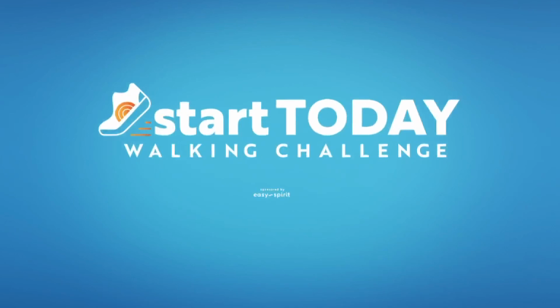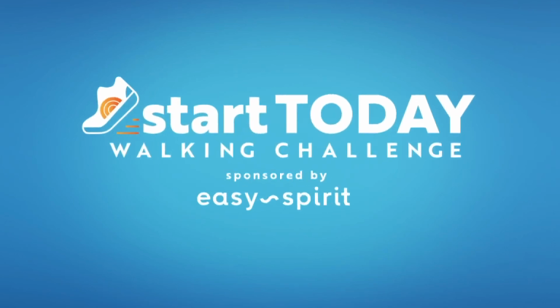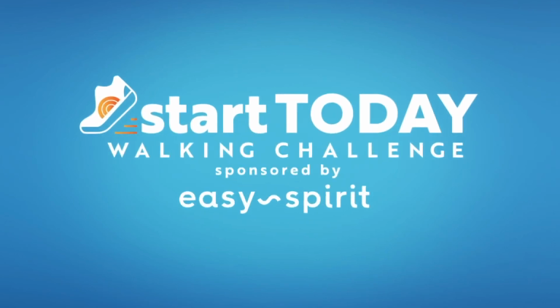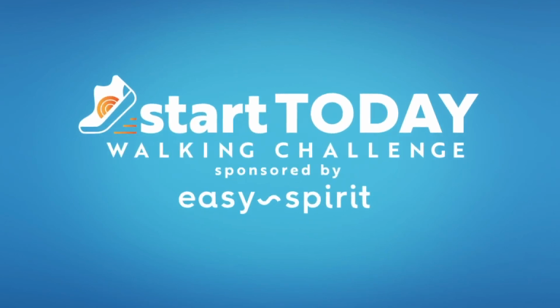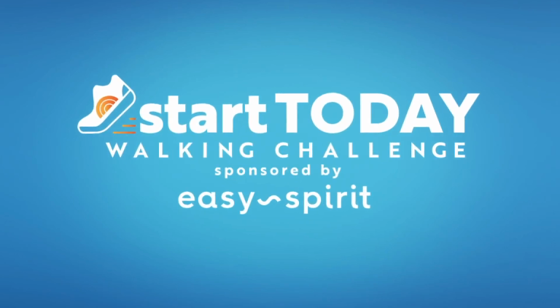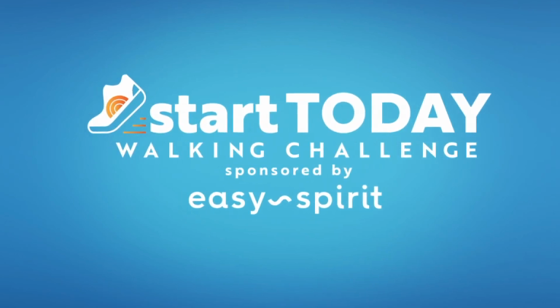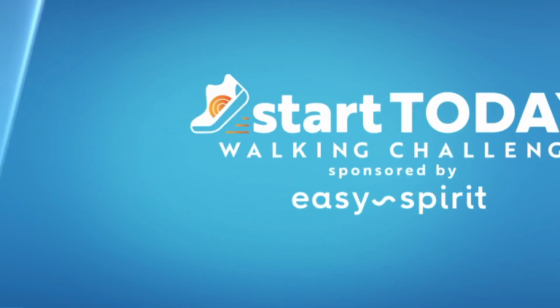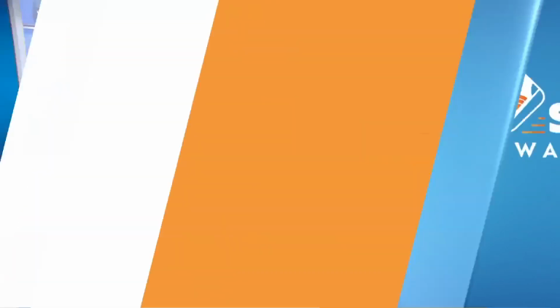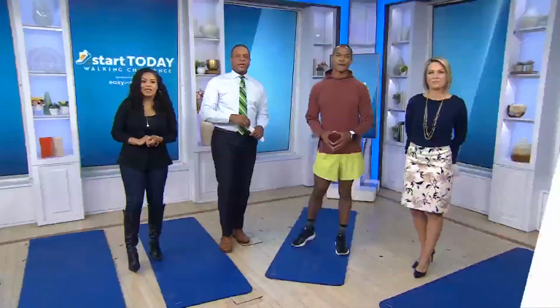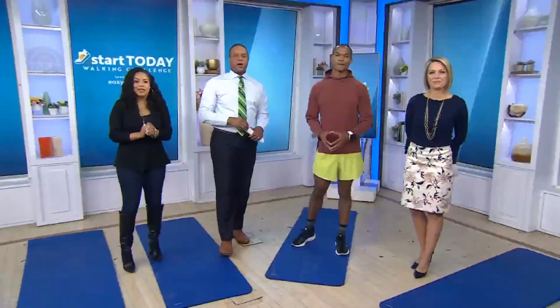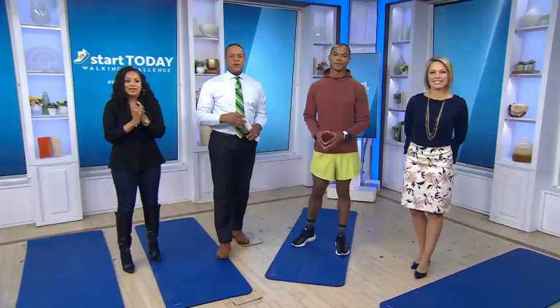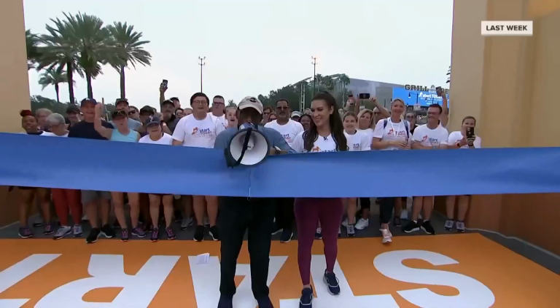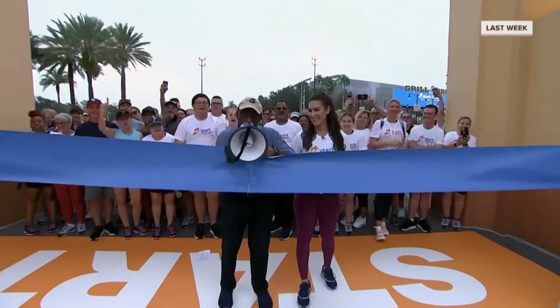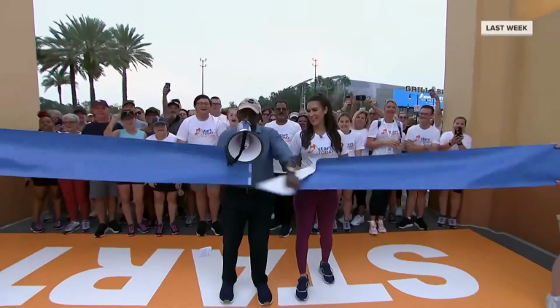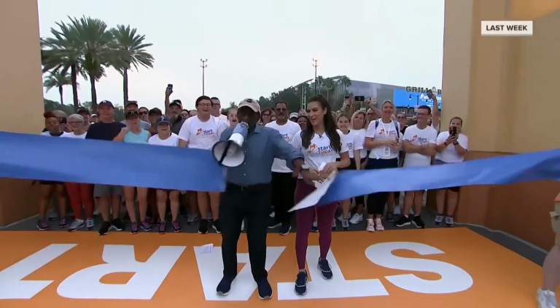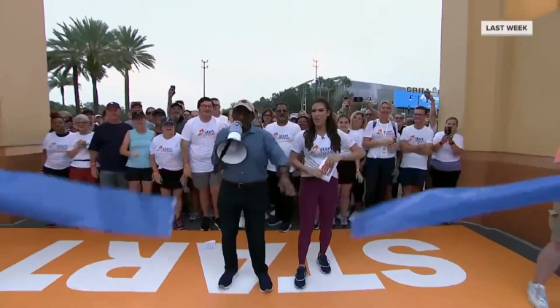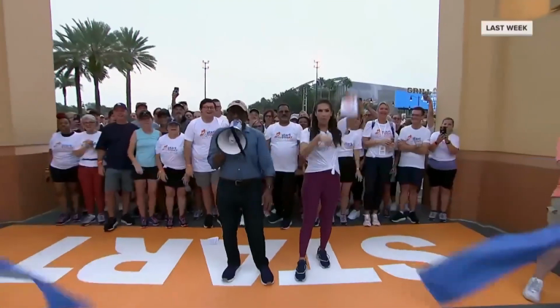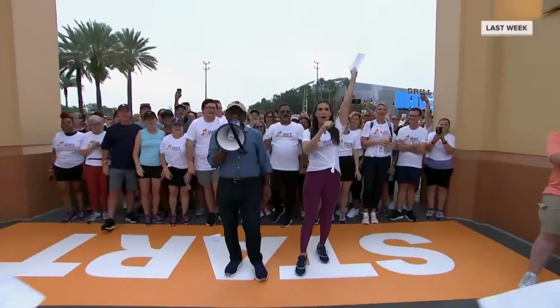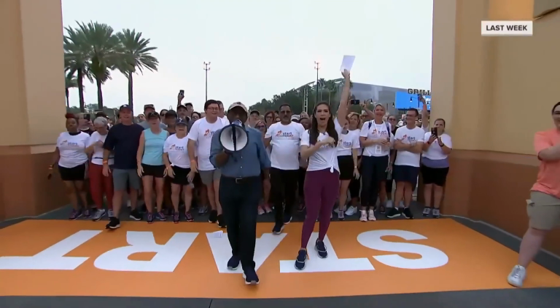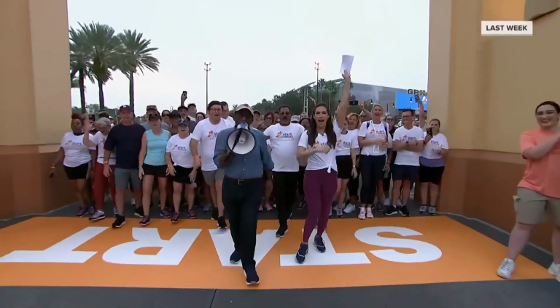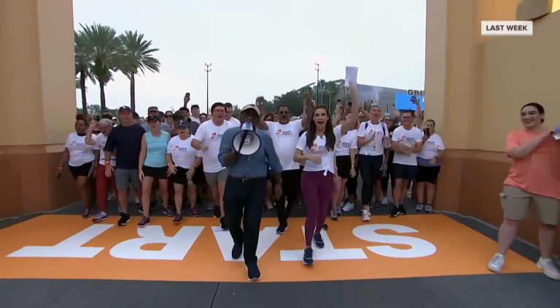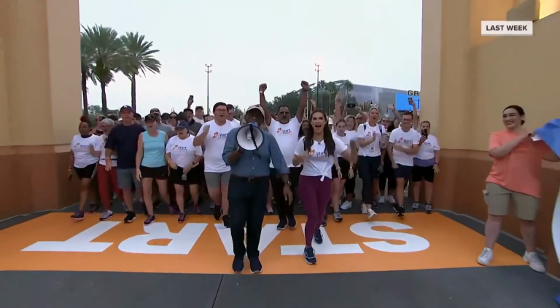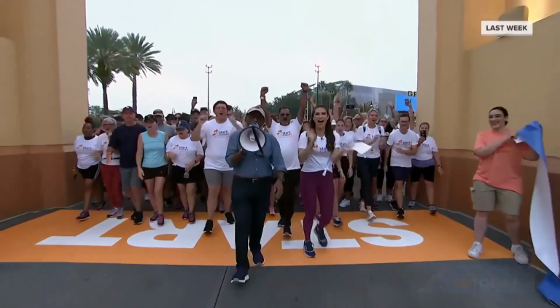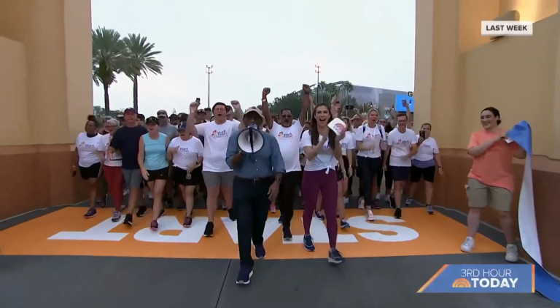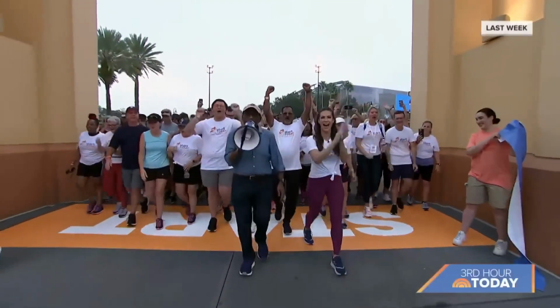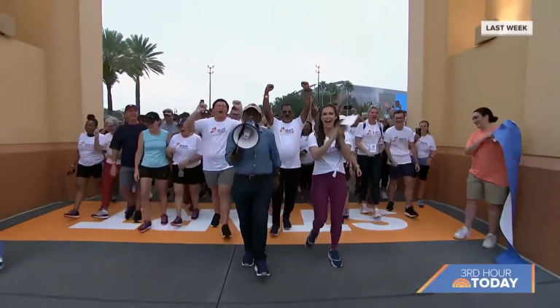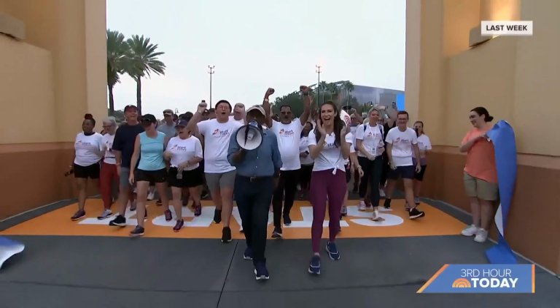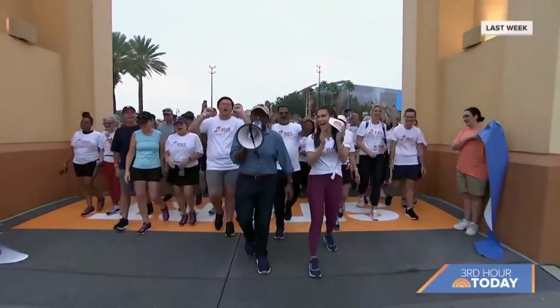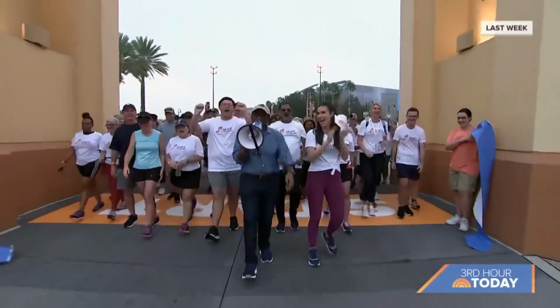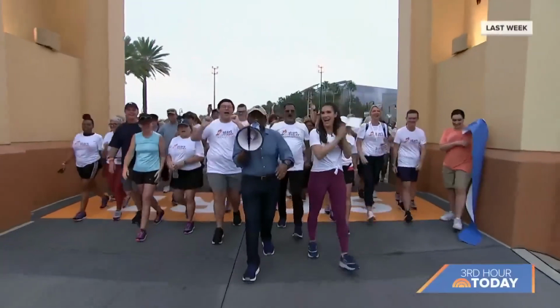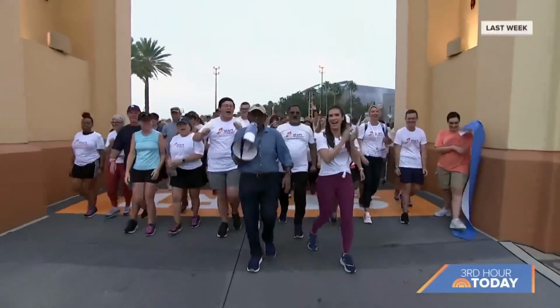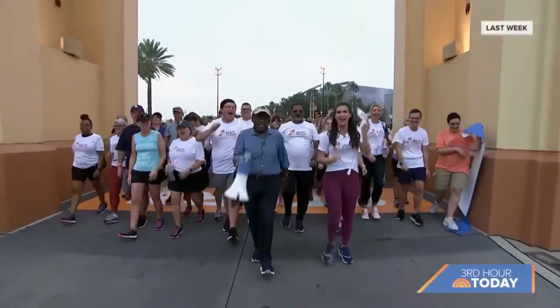So just last week, Mr. Roker kicked off our November Start Today walking challenge sponsored by Easy Spirit at Universal in Orlando.